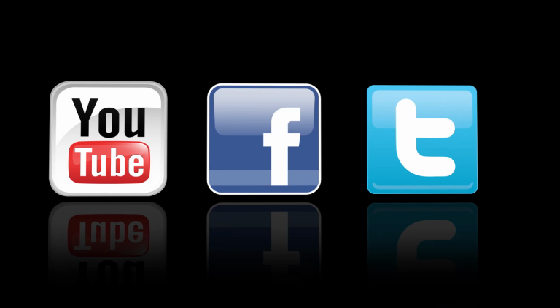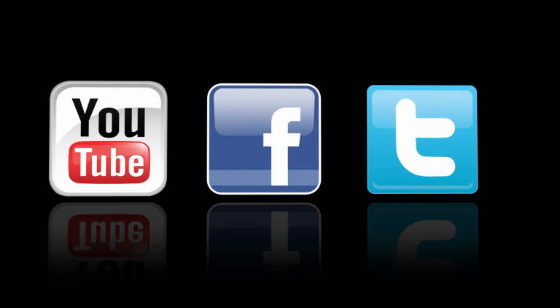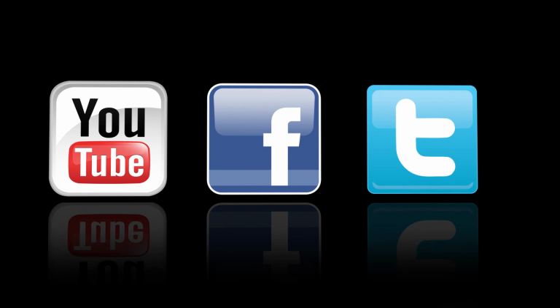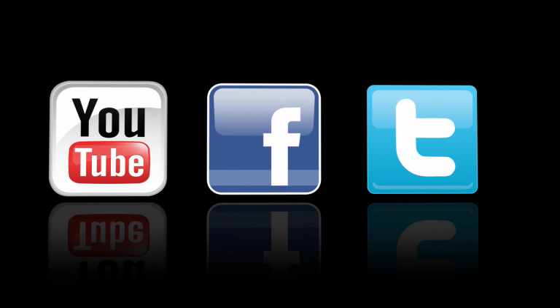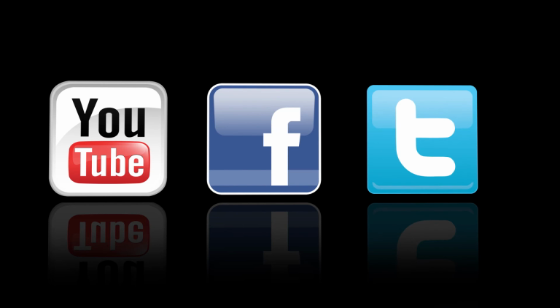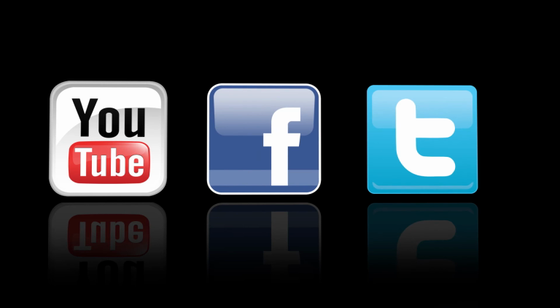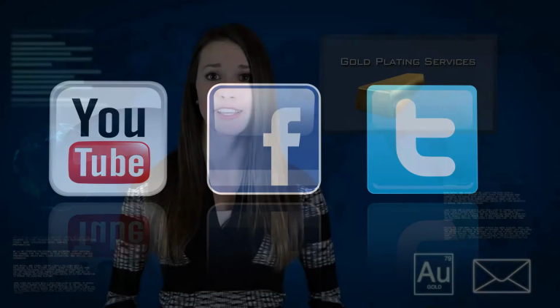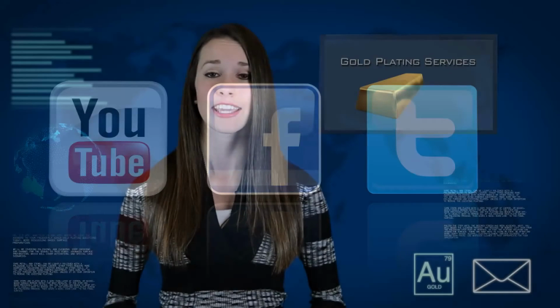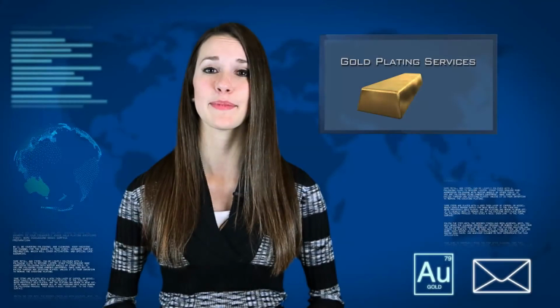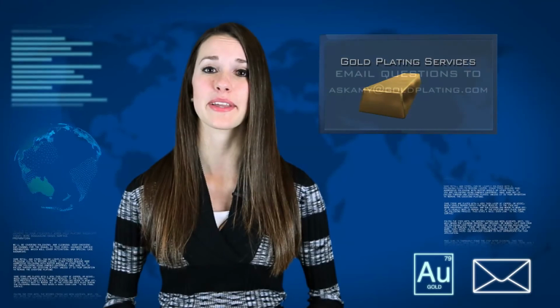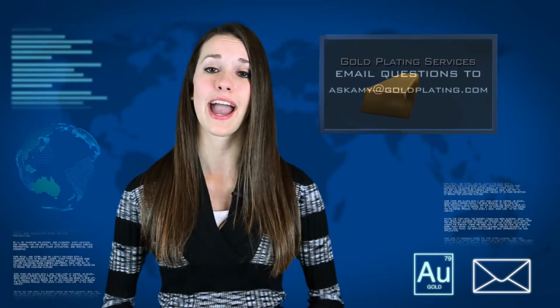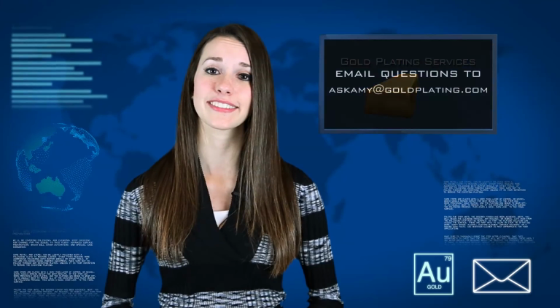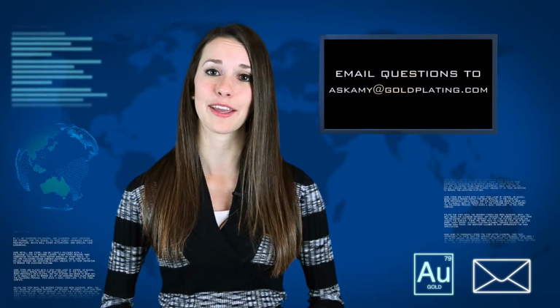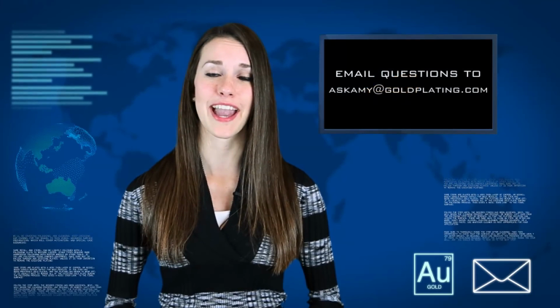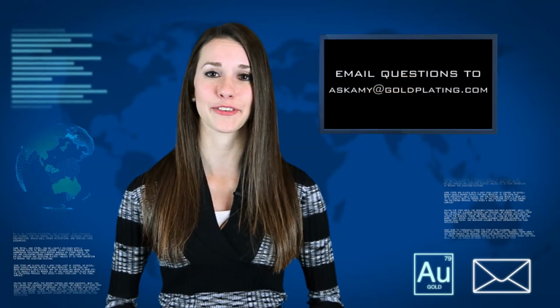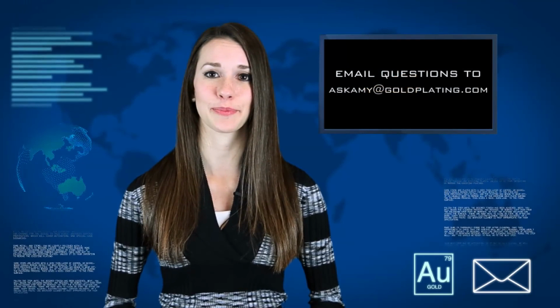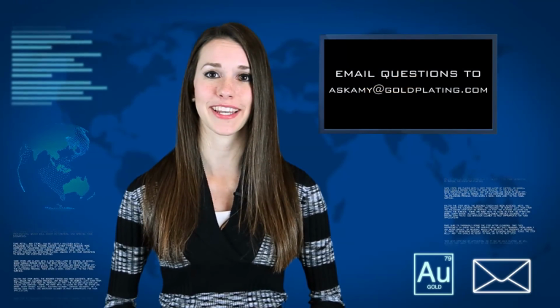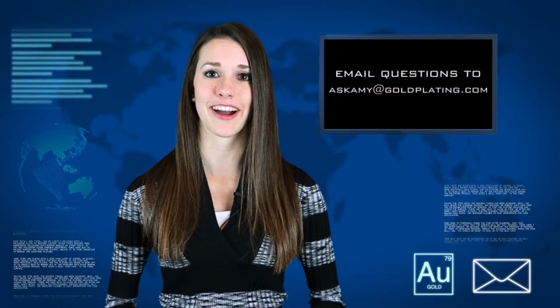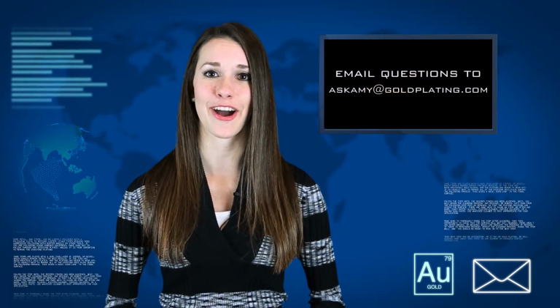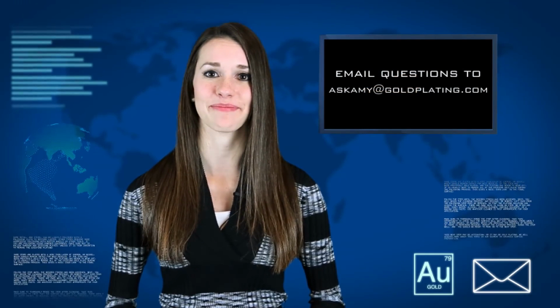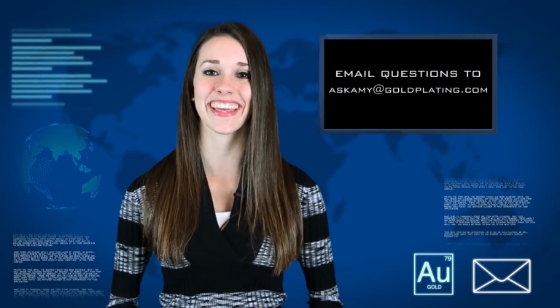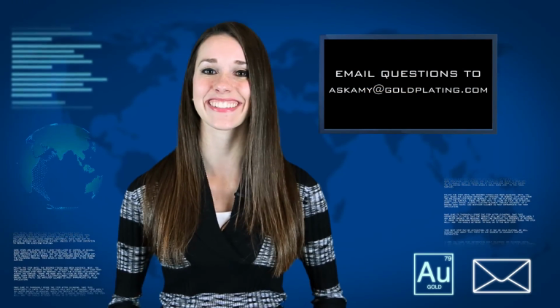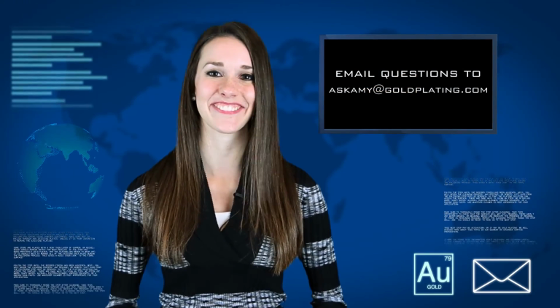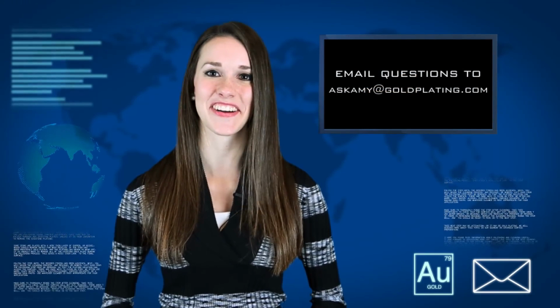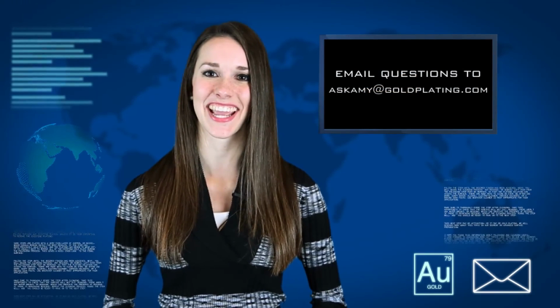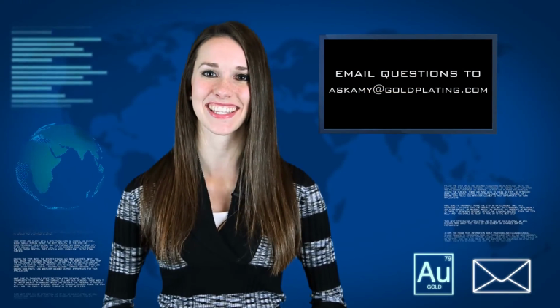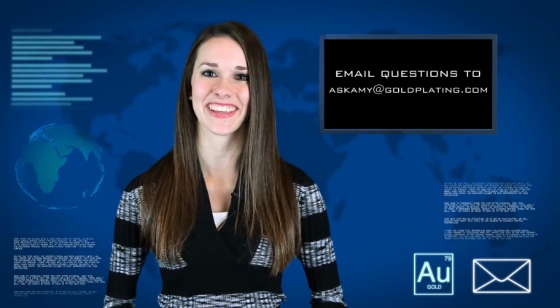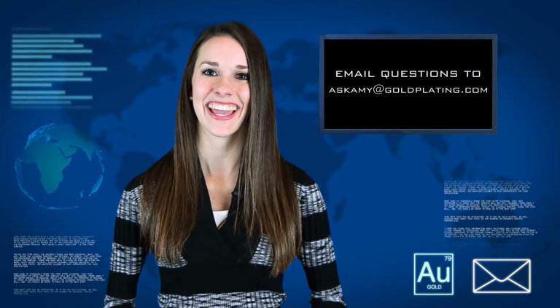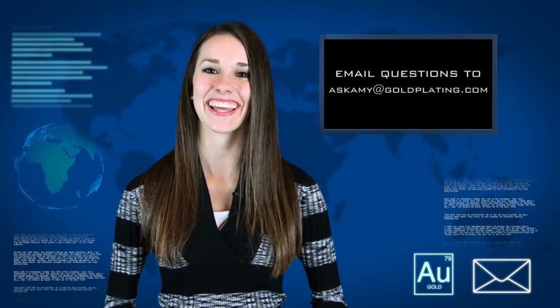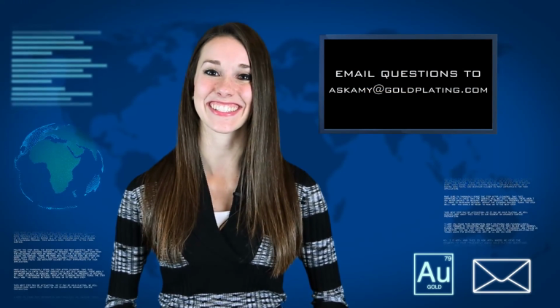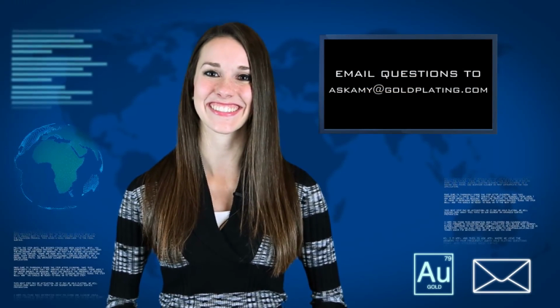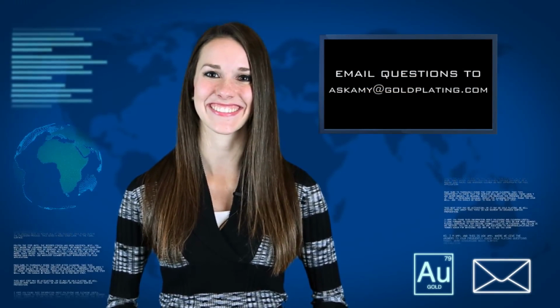And if you have any questions, email me at askamy@goldplating.com. Thanks again for watching Ask Aimee and we'll see you soon.